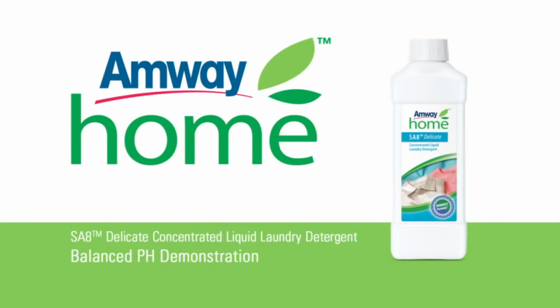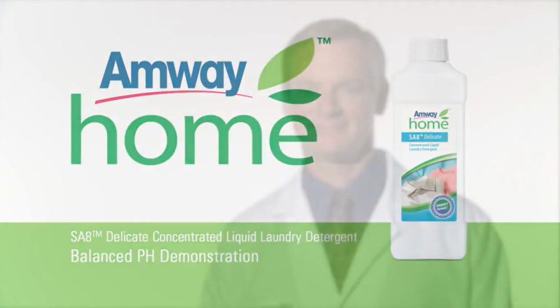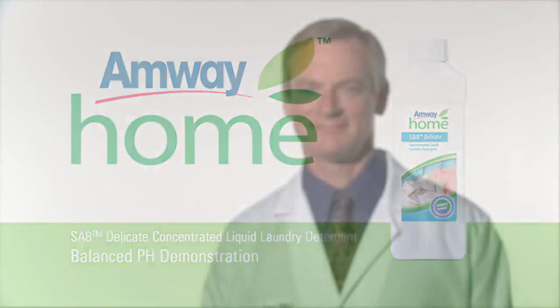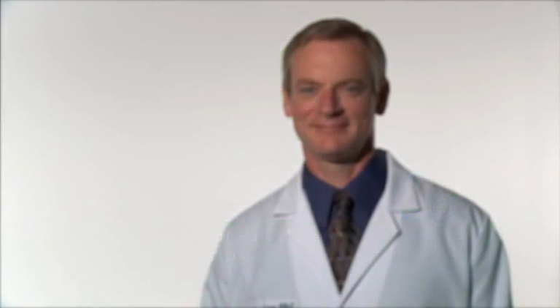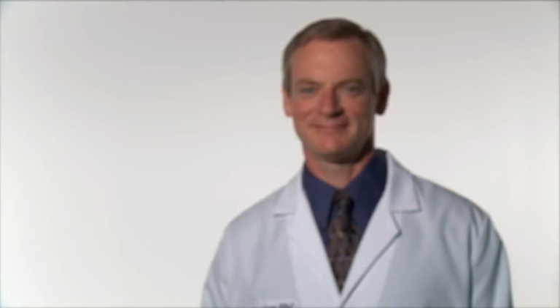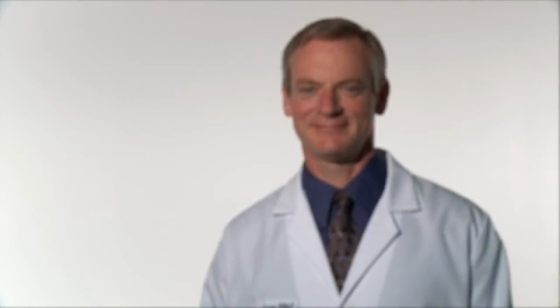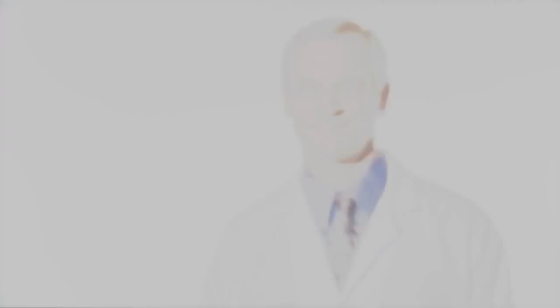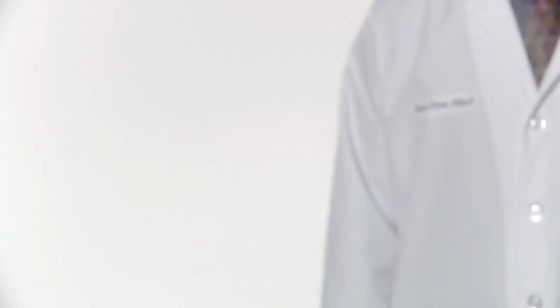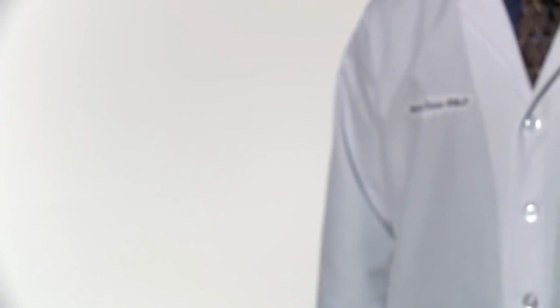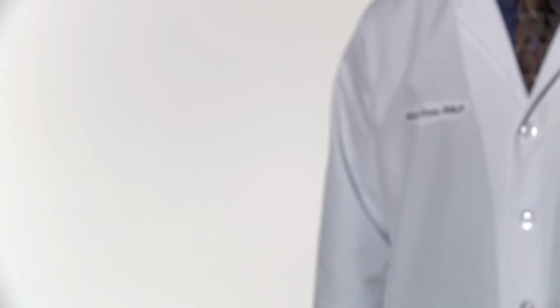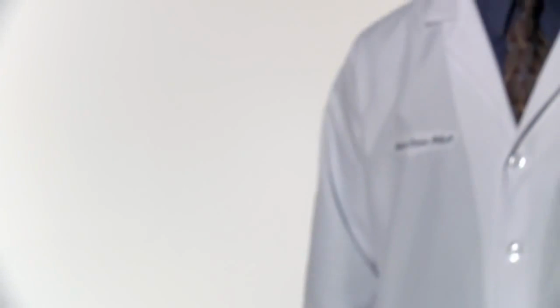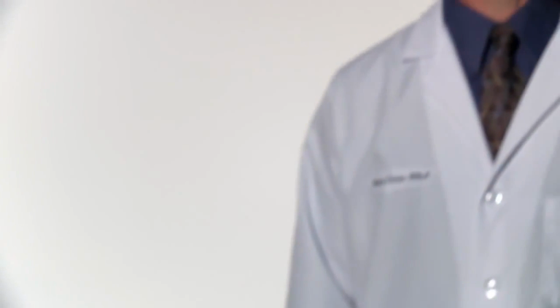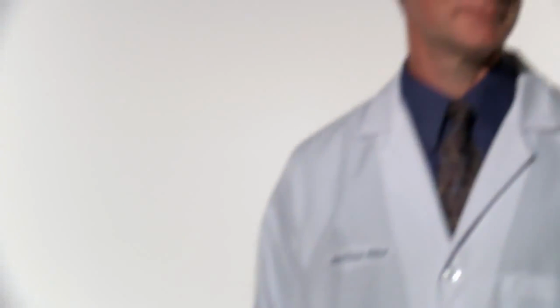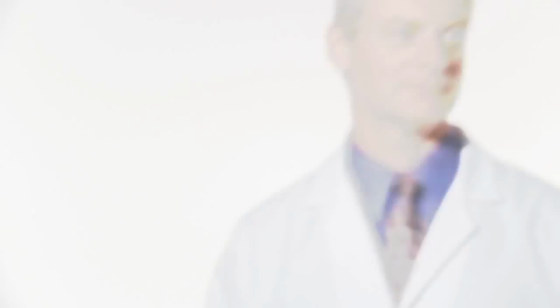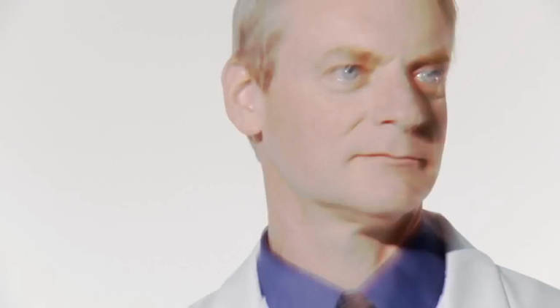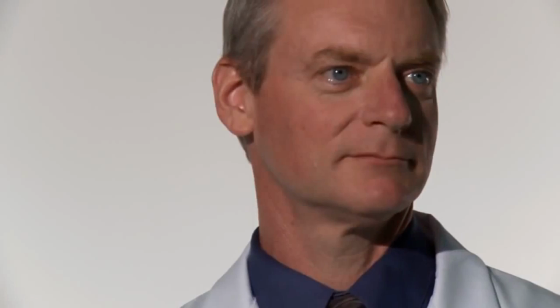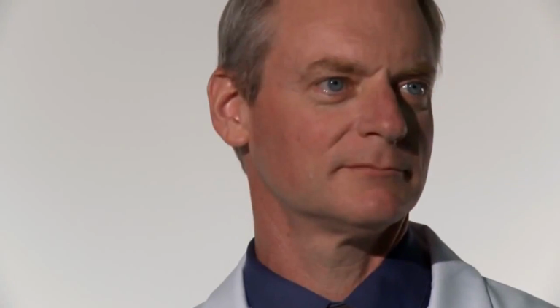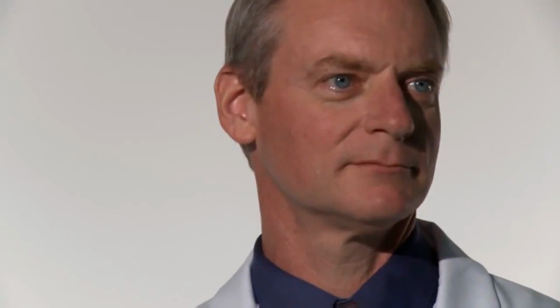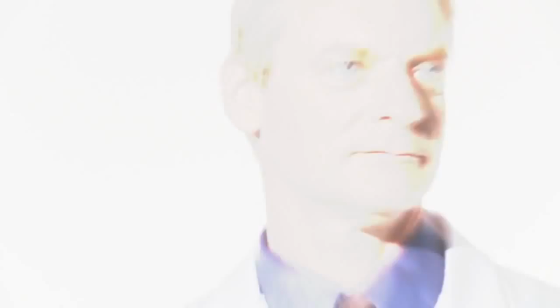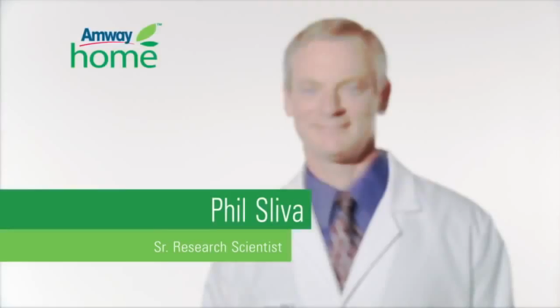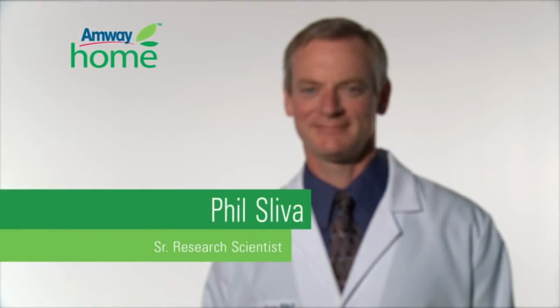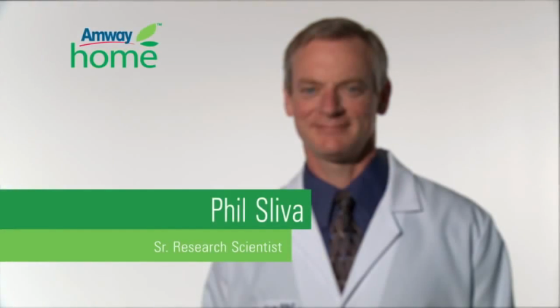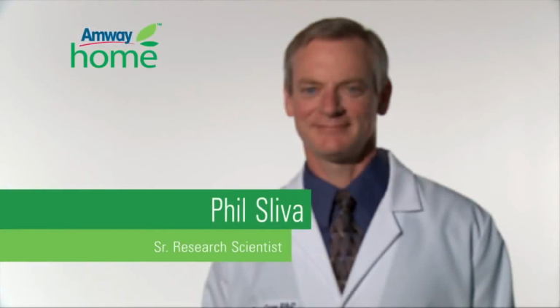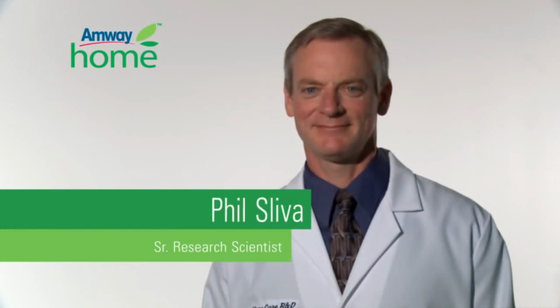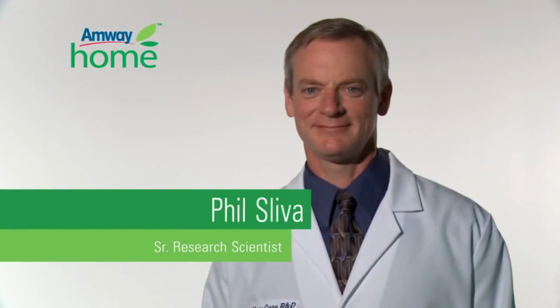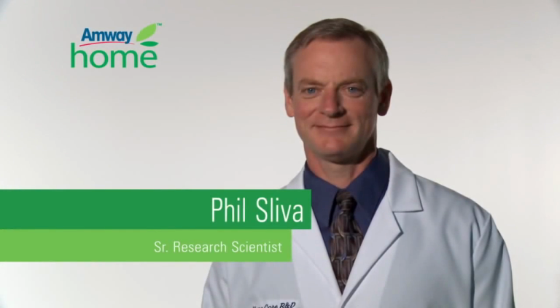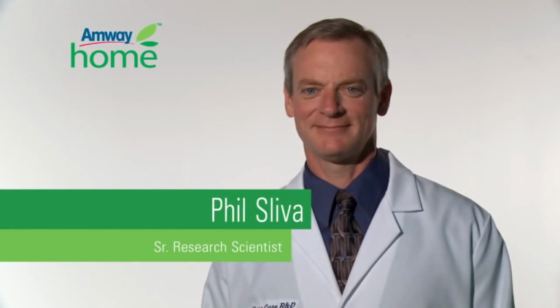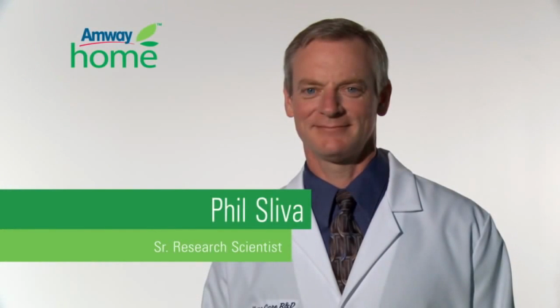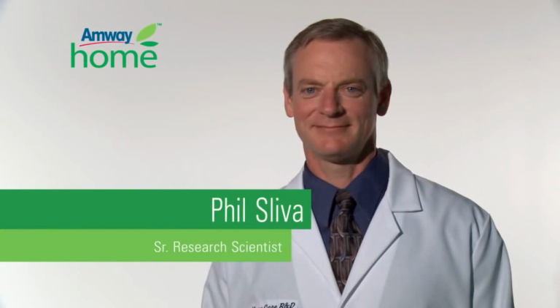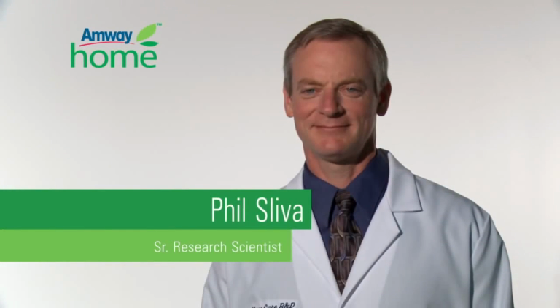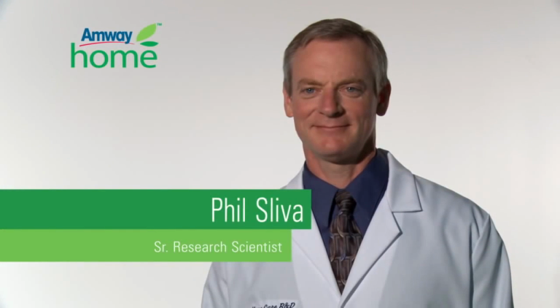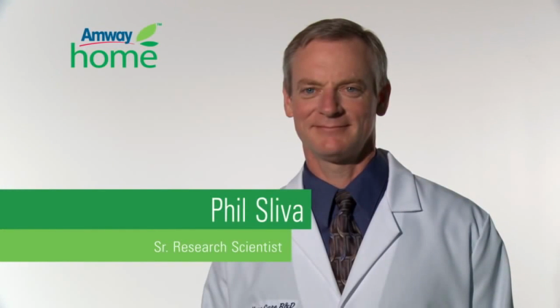This Amway Home product demonstration will be performed by Senior Research Scientist Phil Sleva.